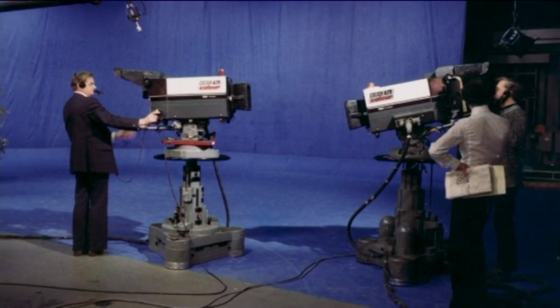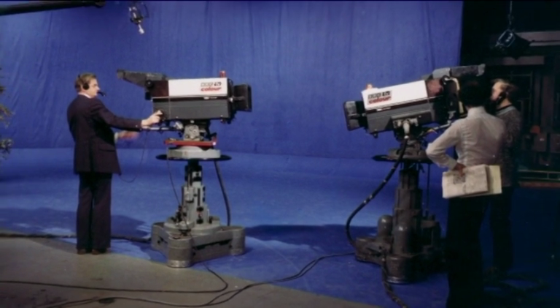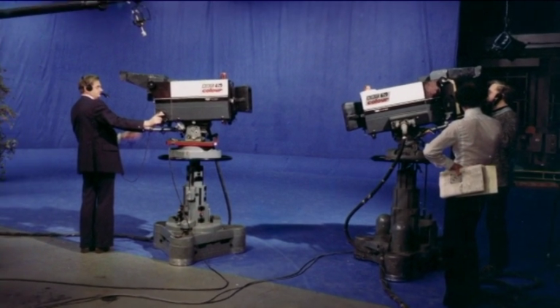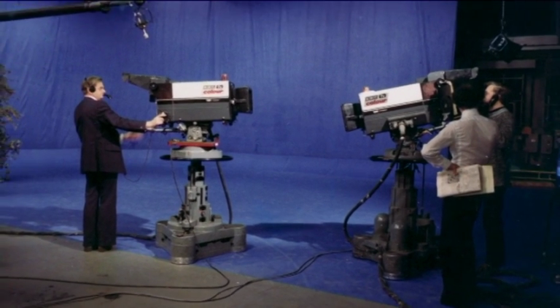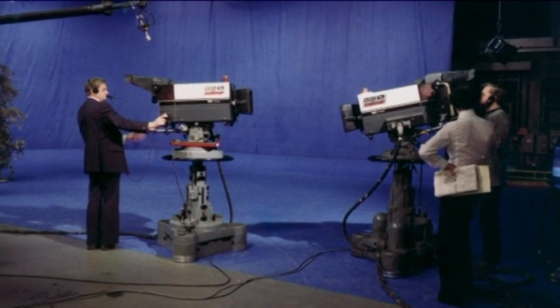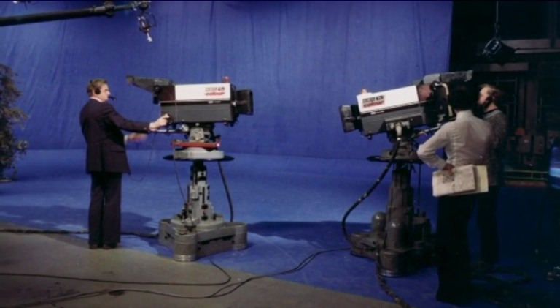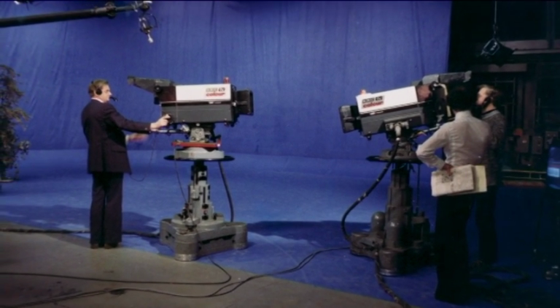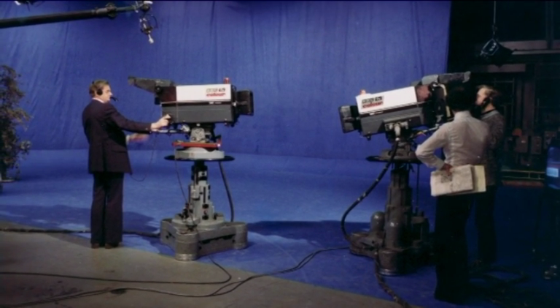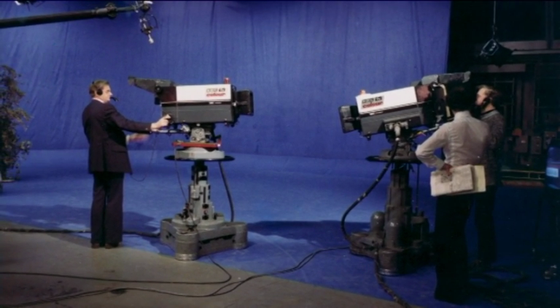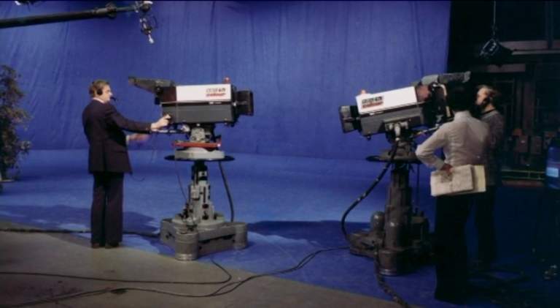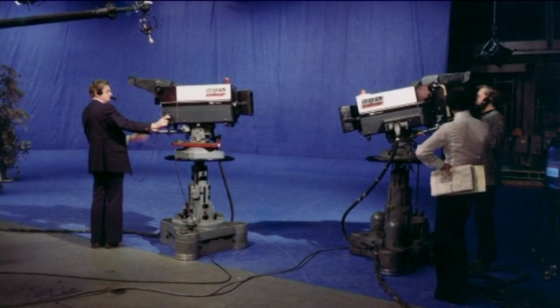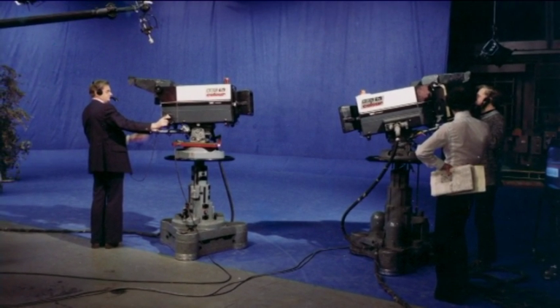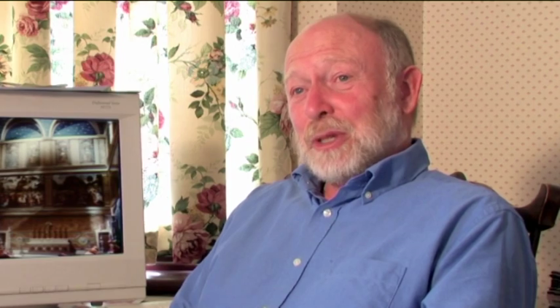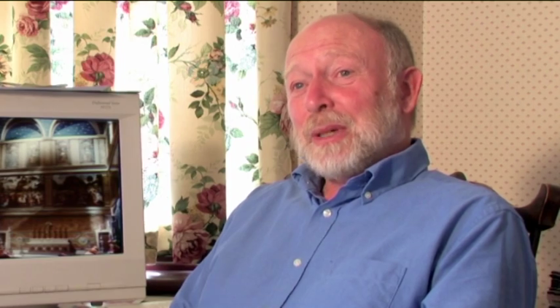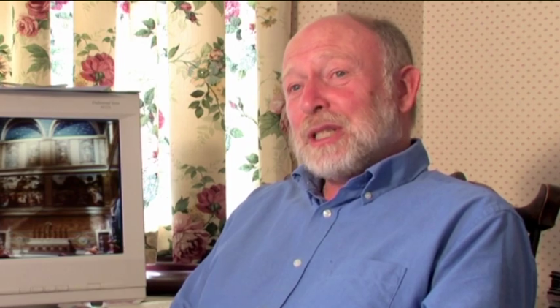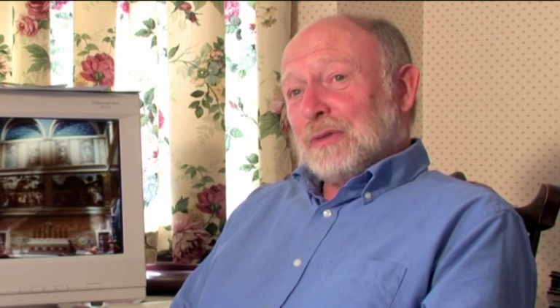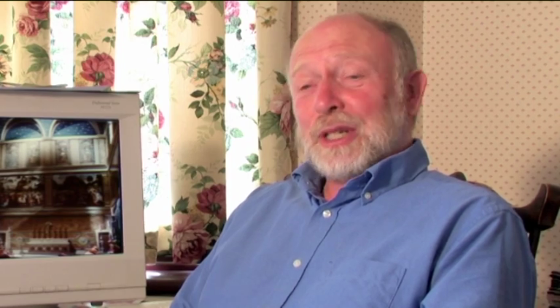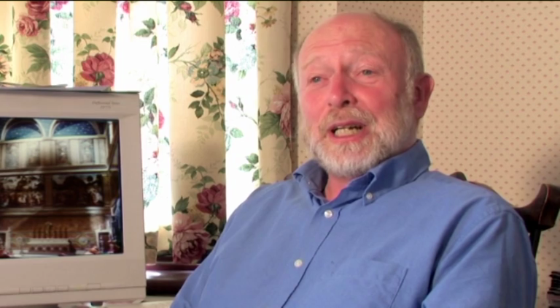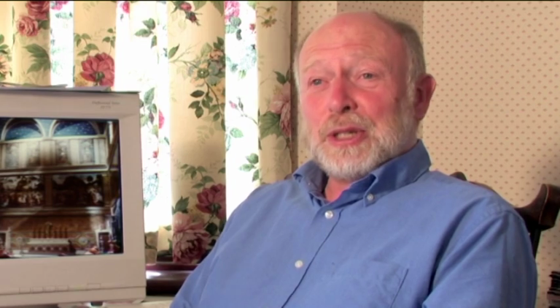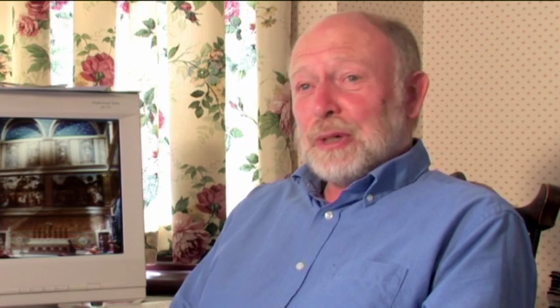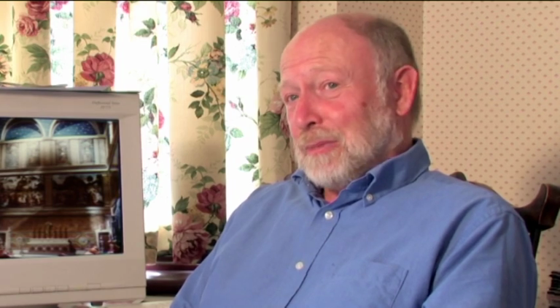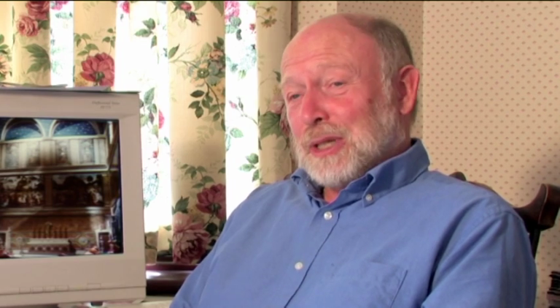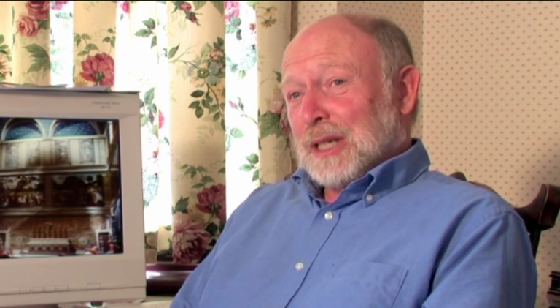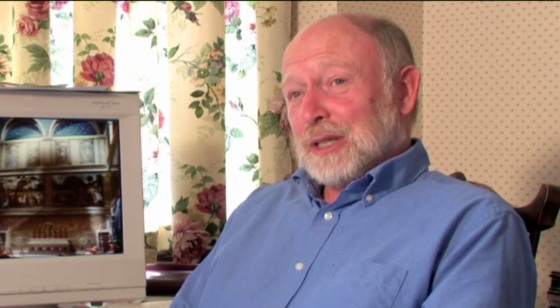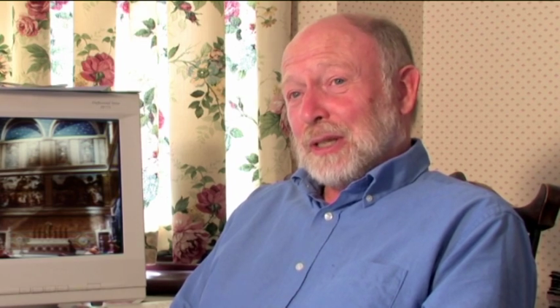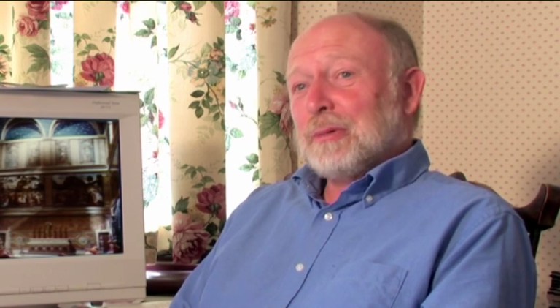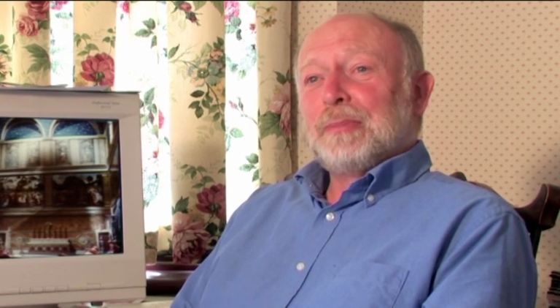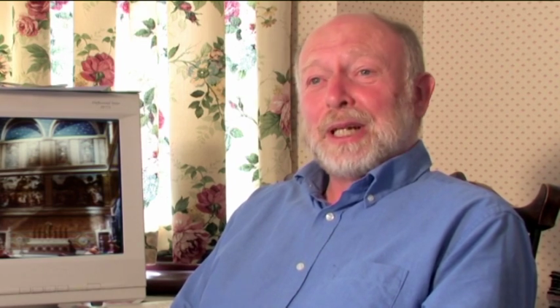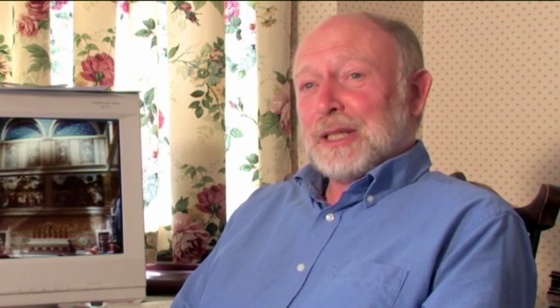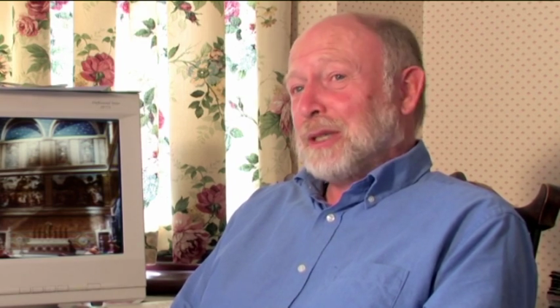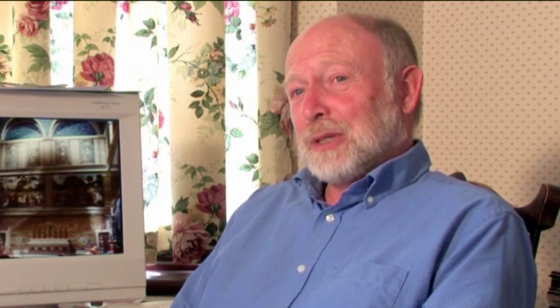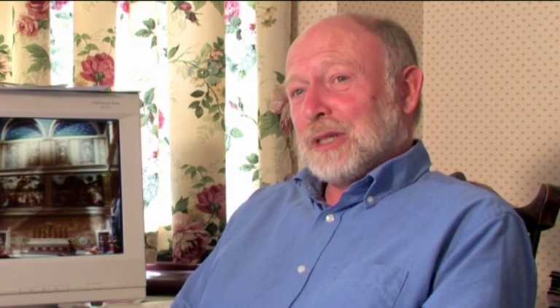It actually did work. It was a means of tying two cameras together so that they would pan in unison.